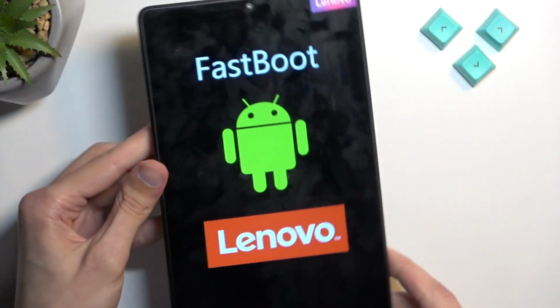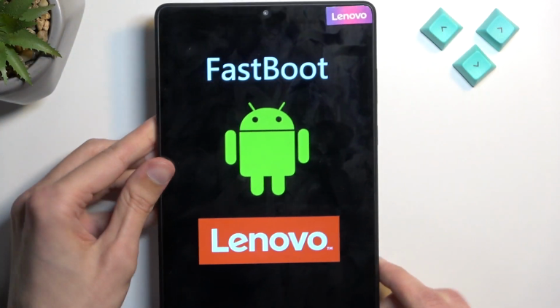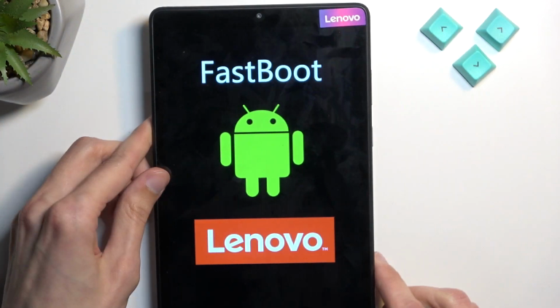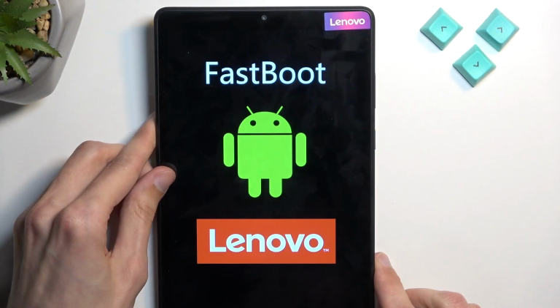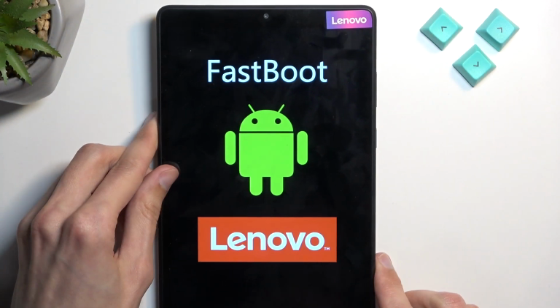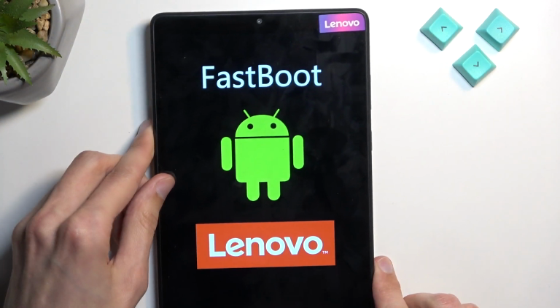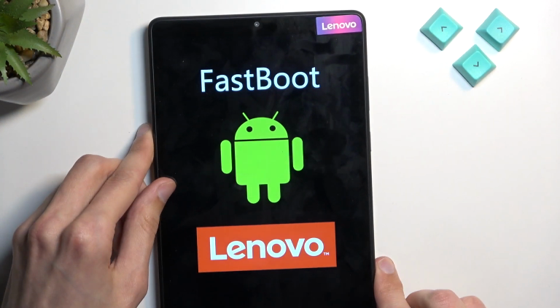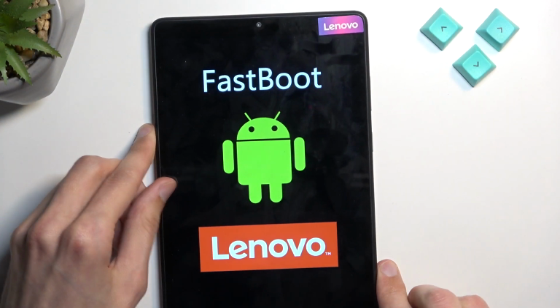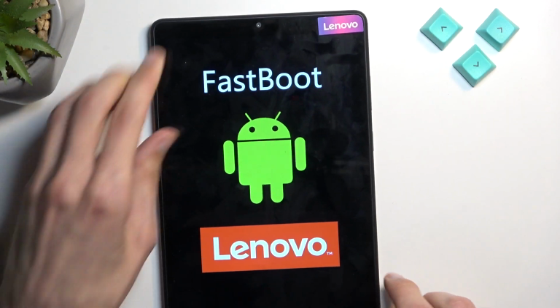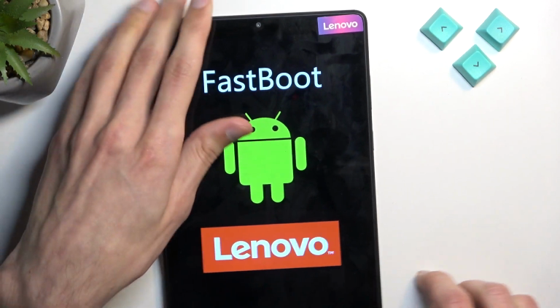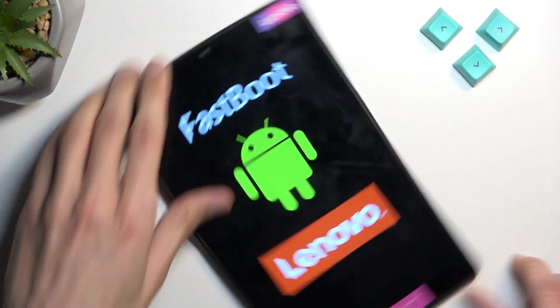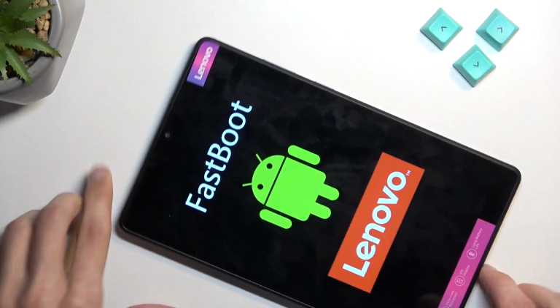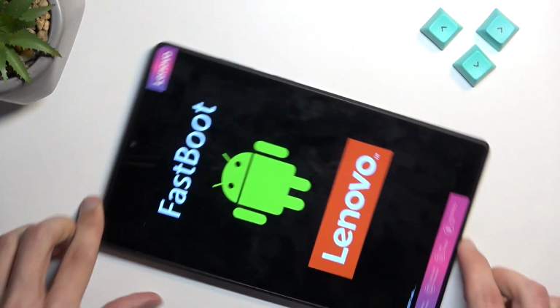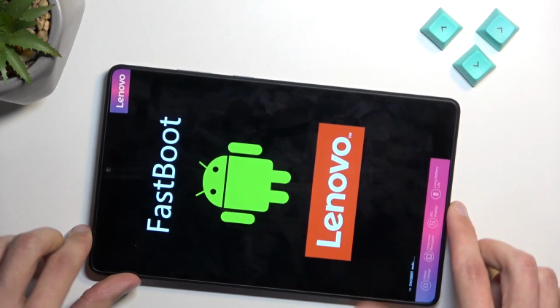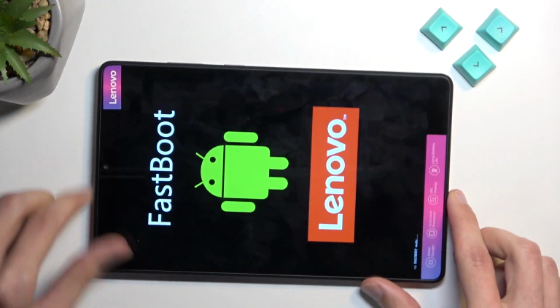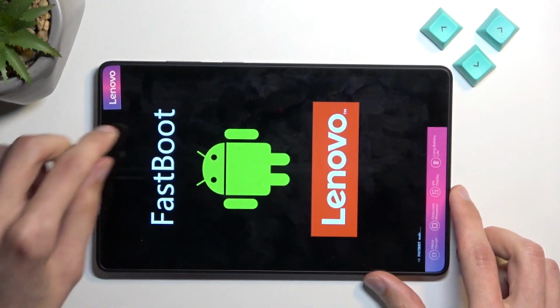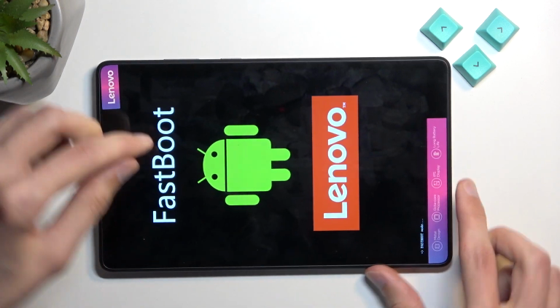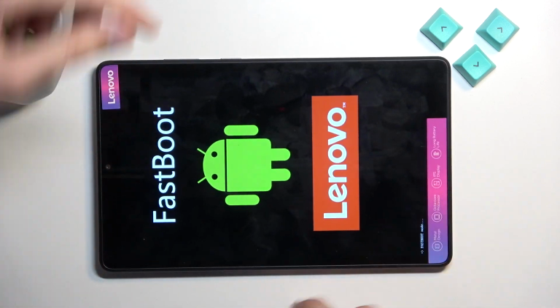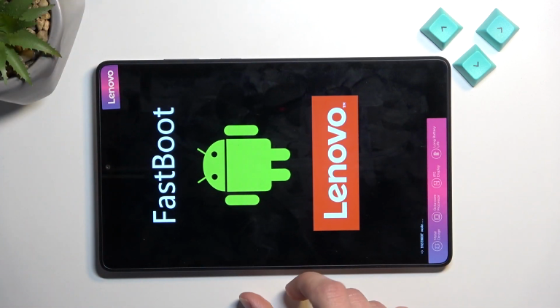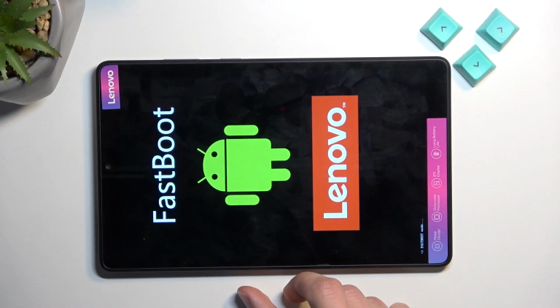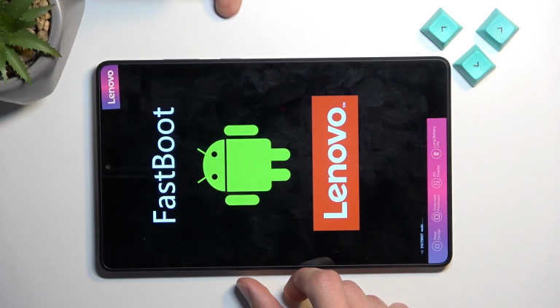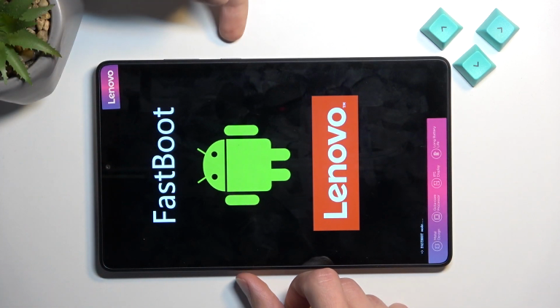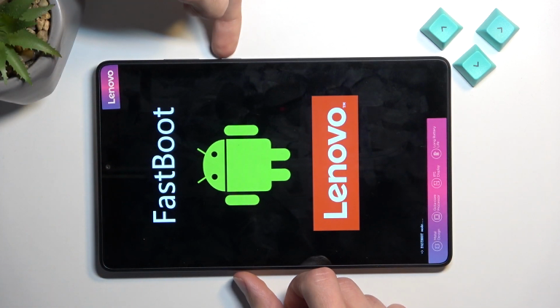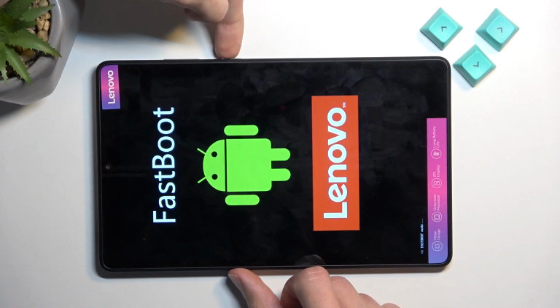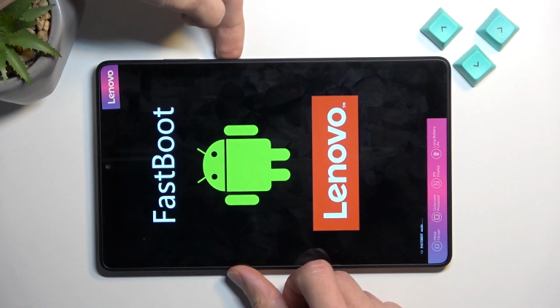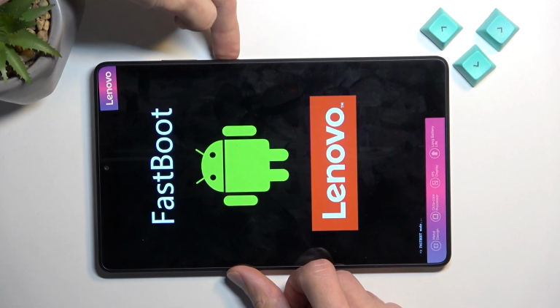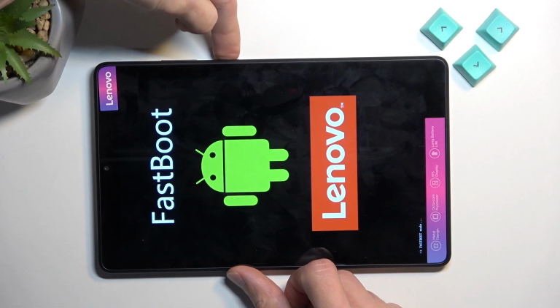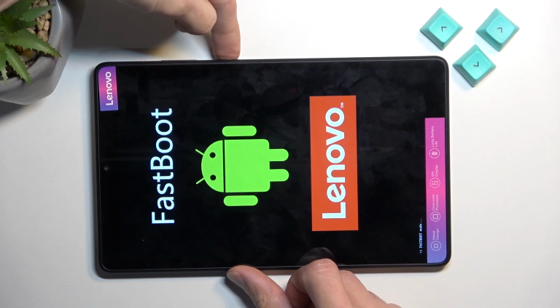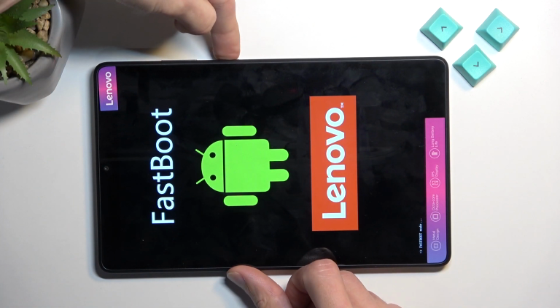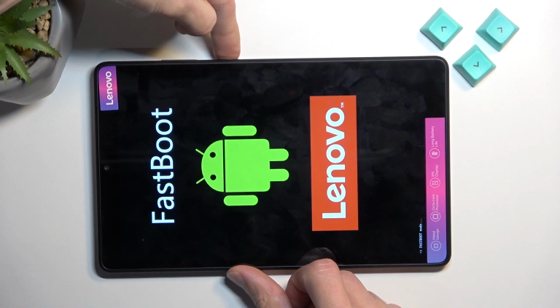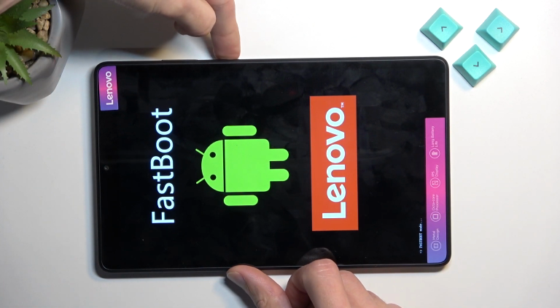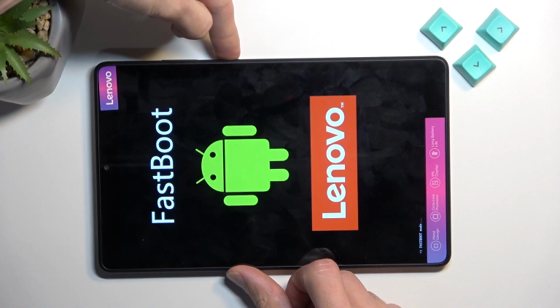So that's how you boot into it. To leave this mode, simply hold the power button until the screen turns off.